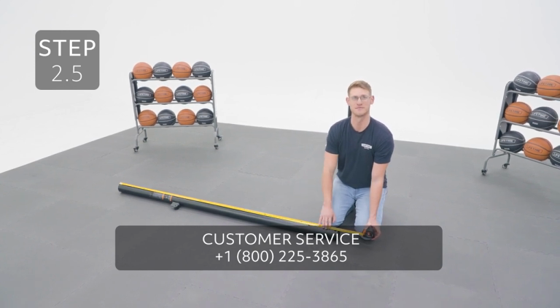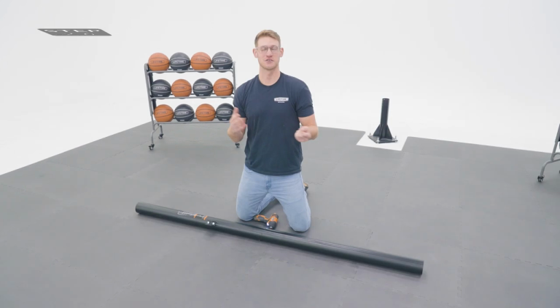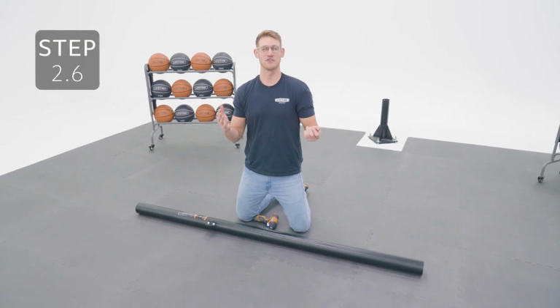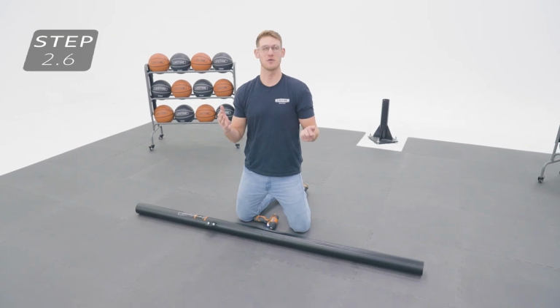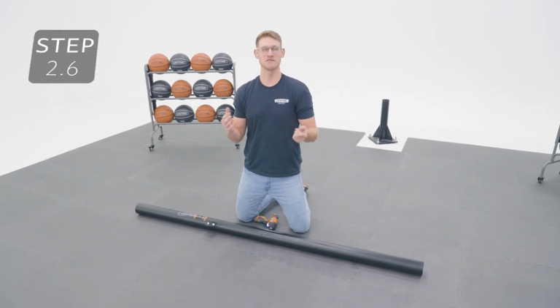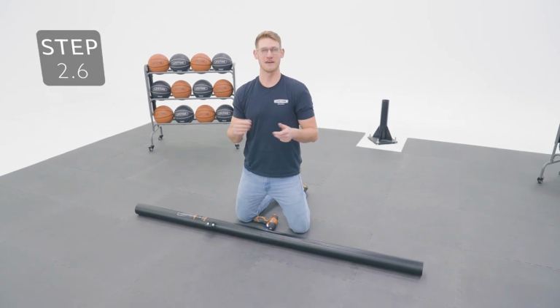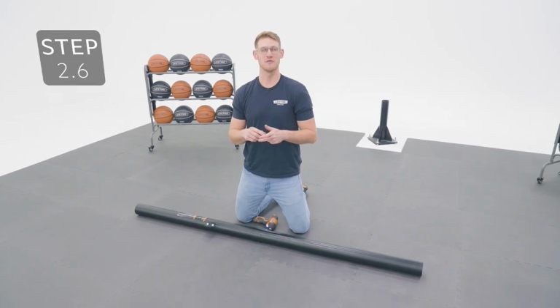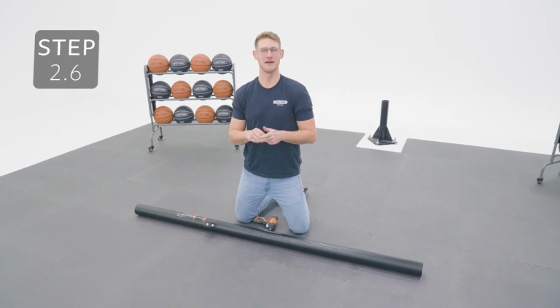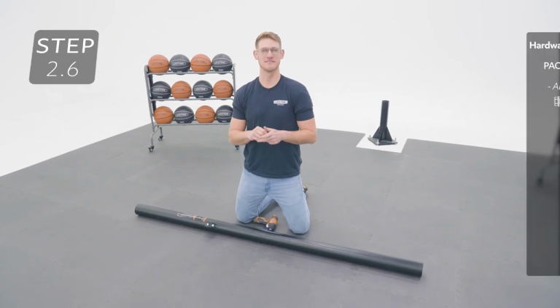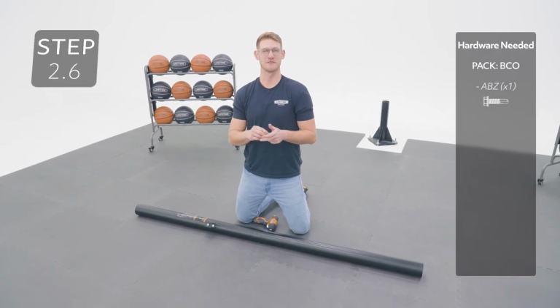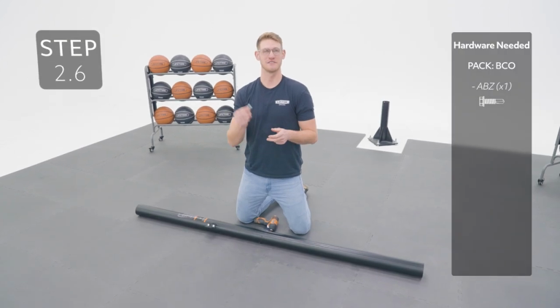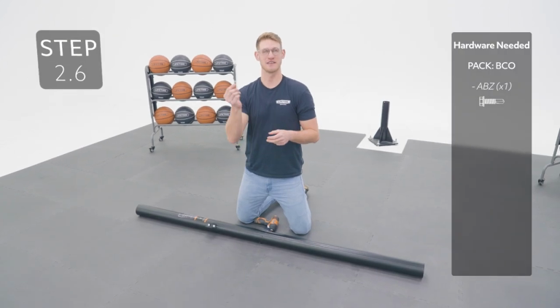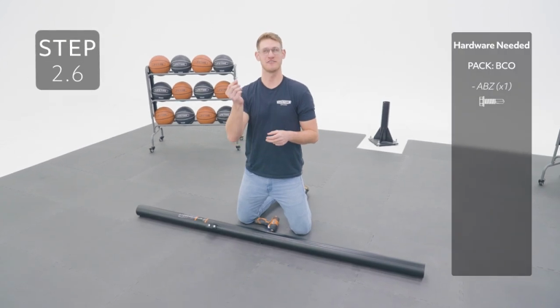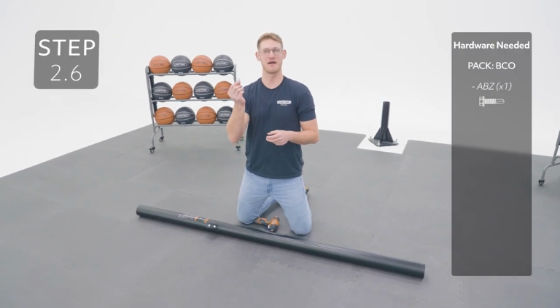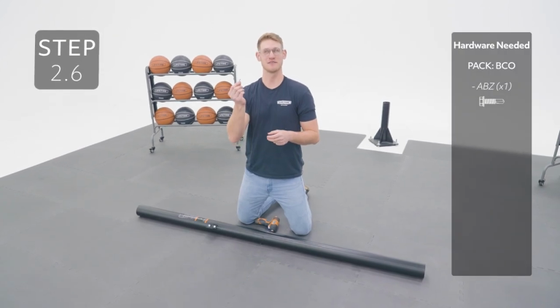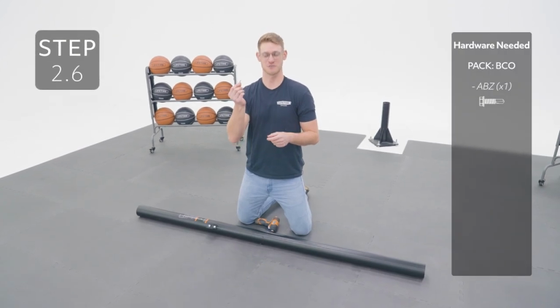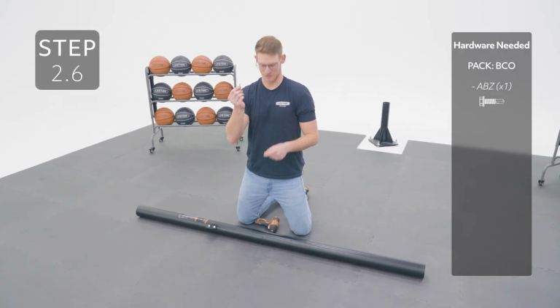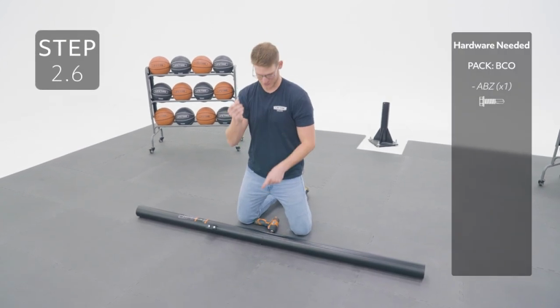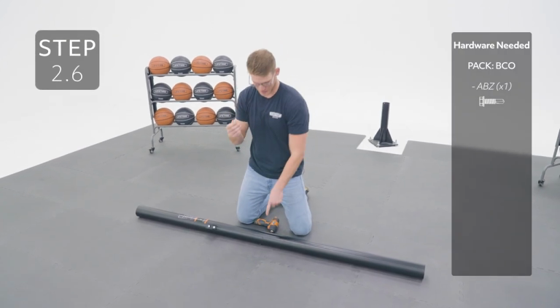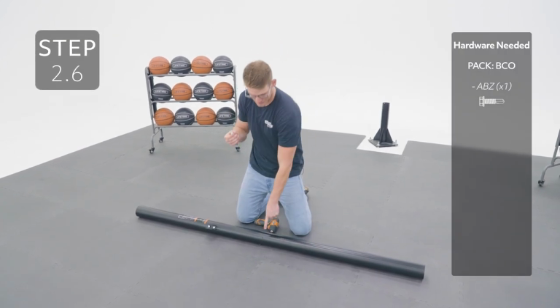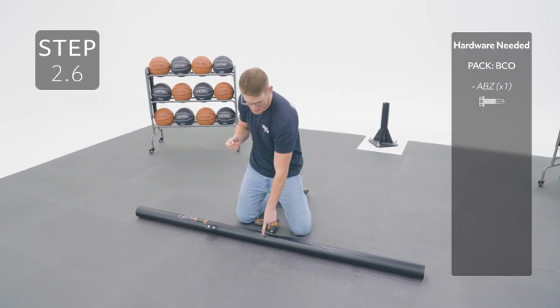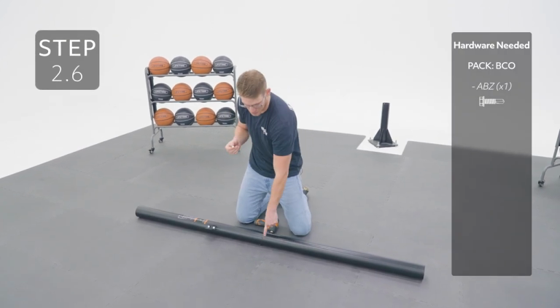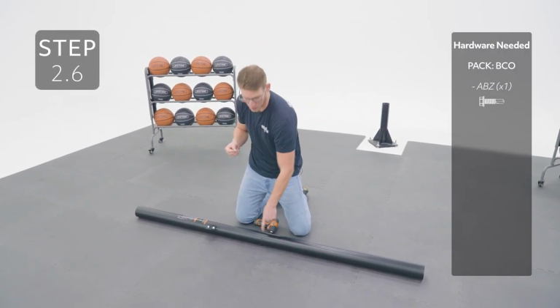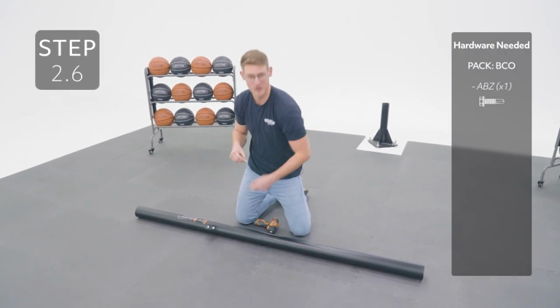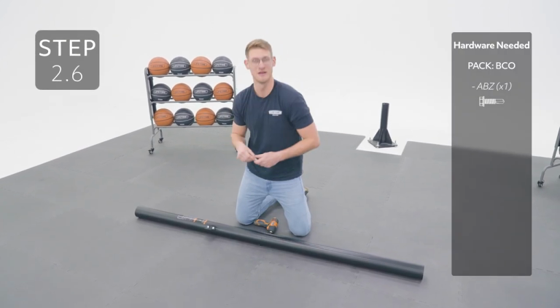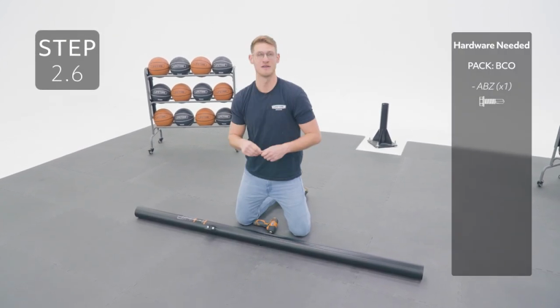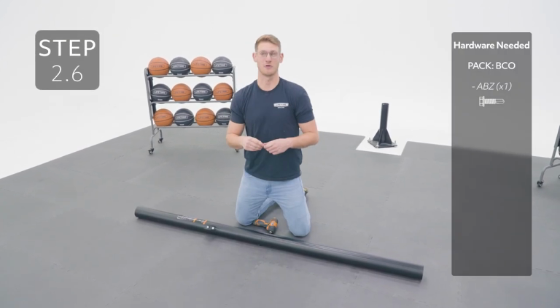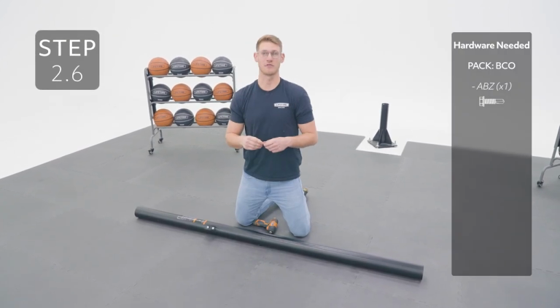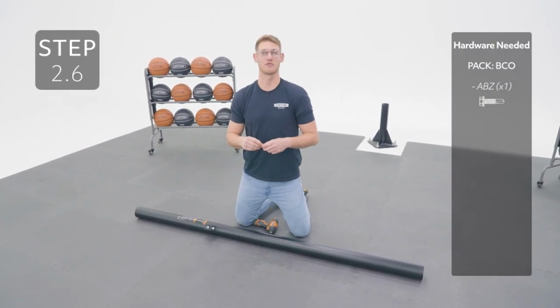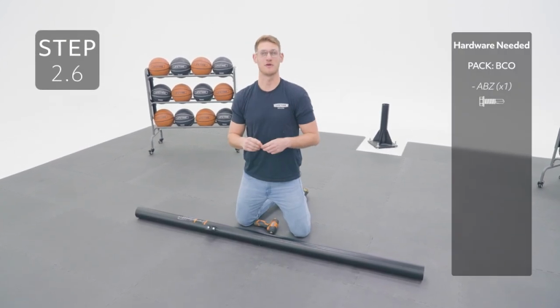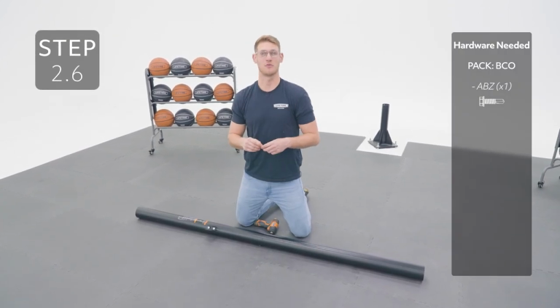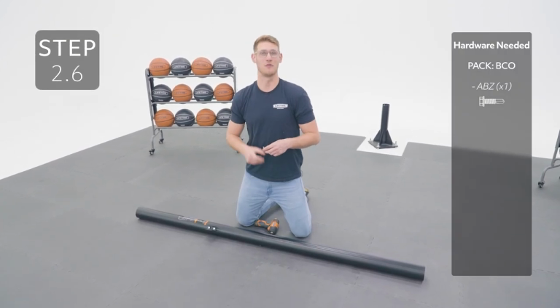Secure the poles together by inserting your self-tapping screw in this hole going through the middle pole.